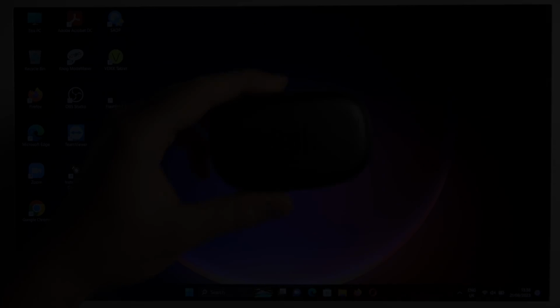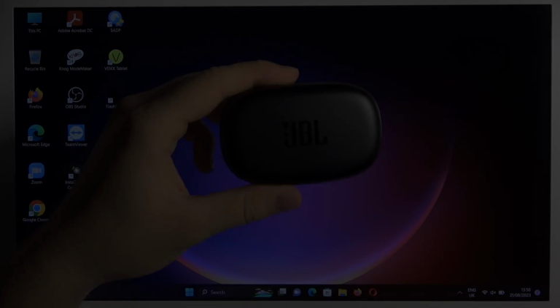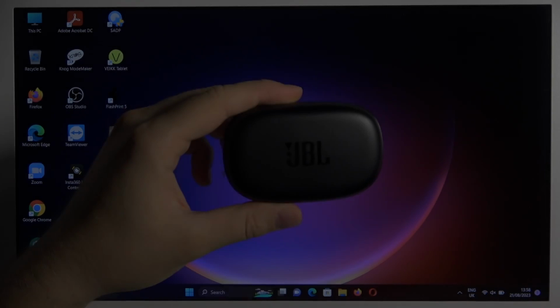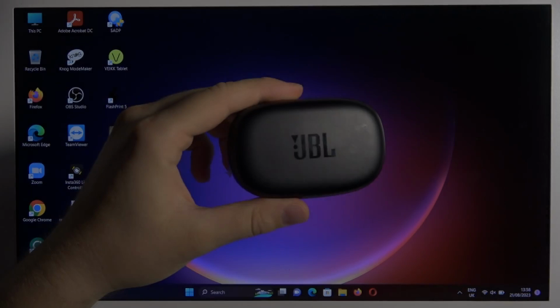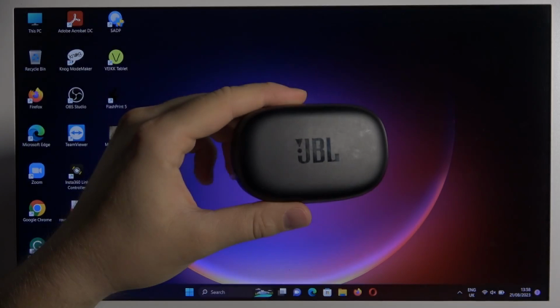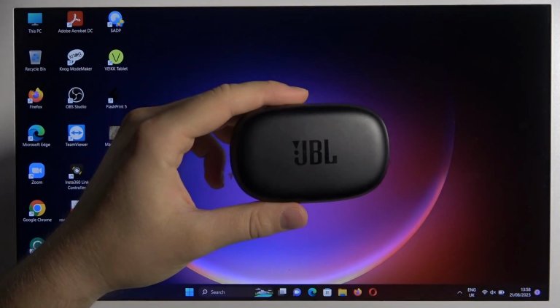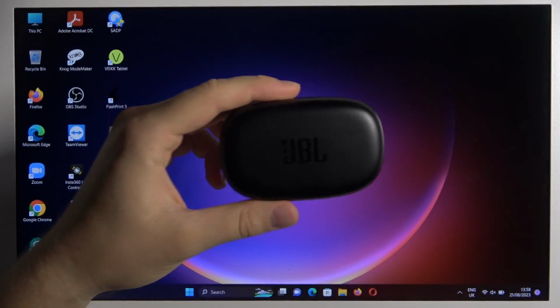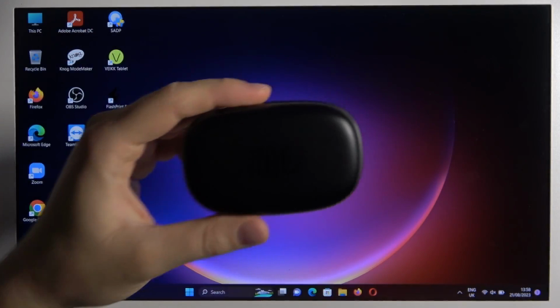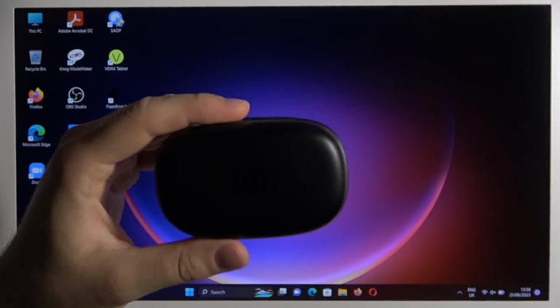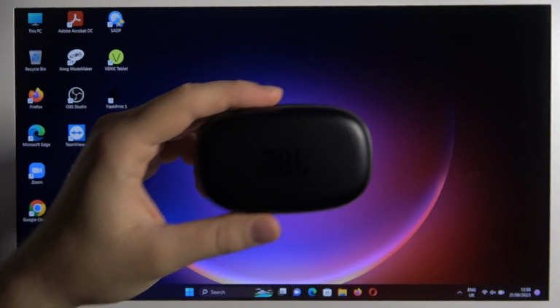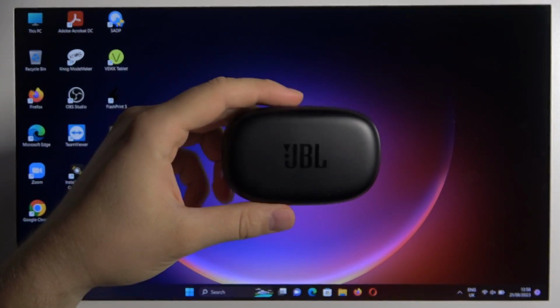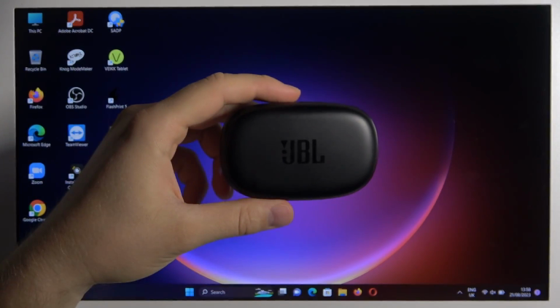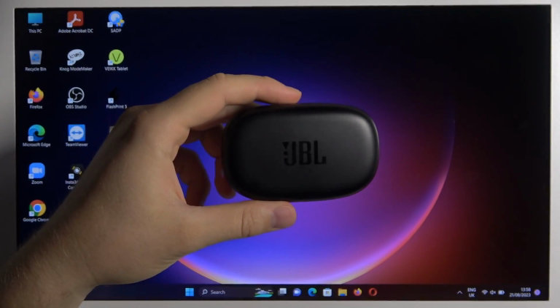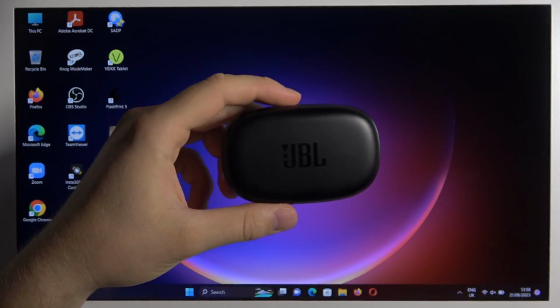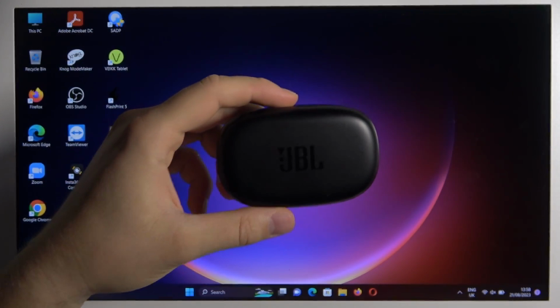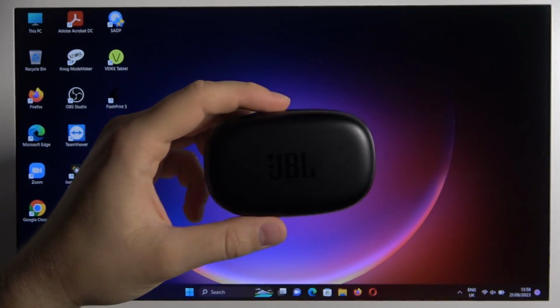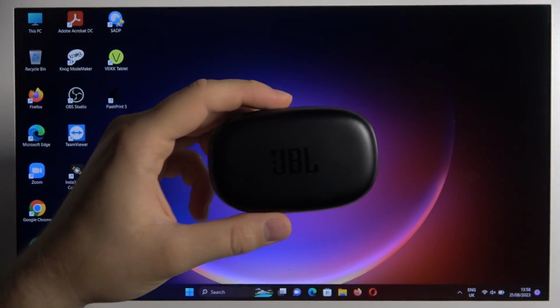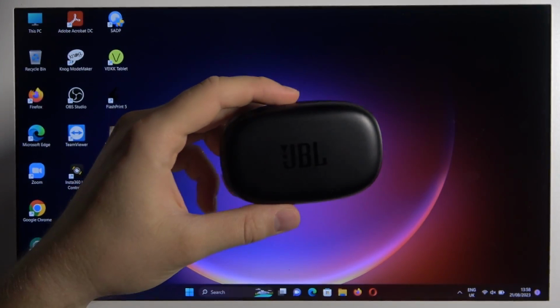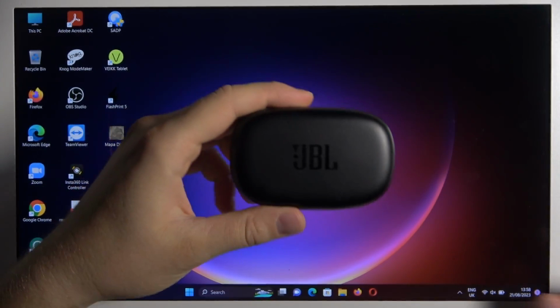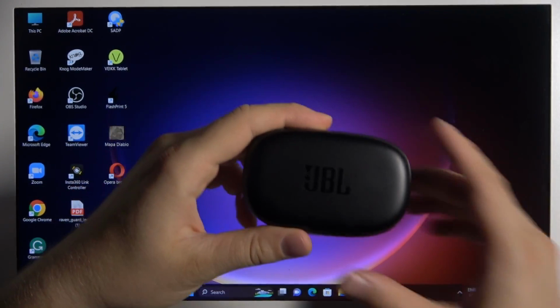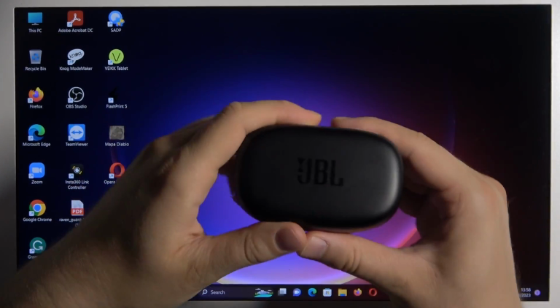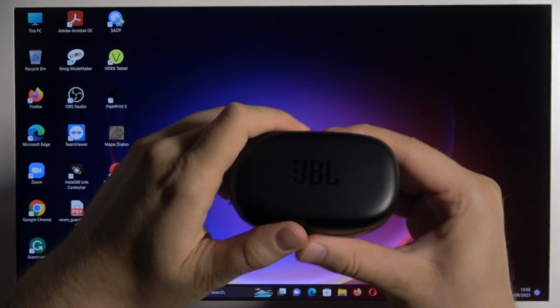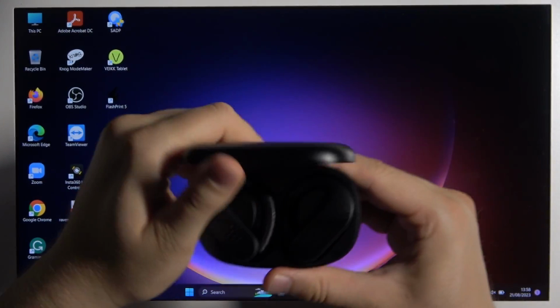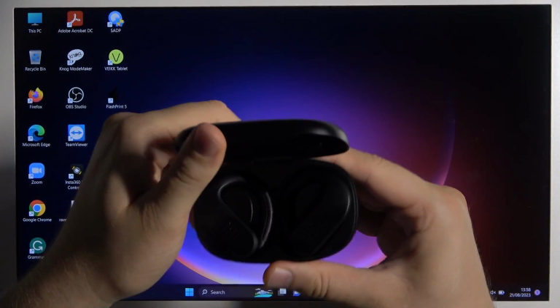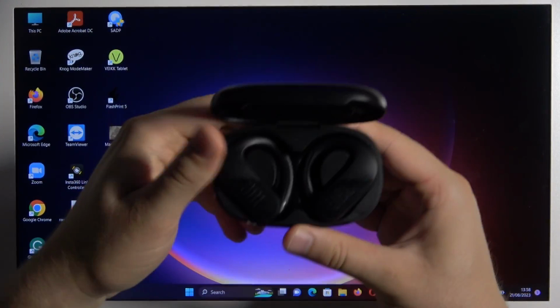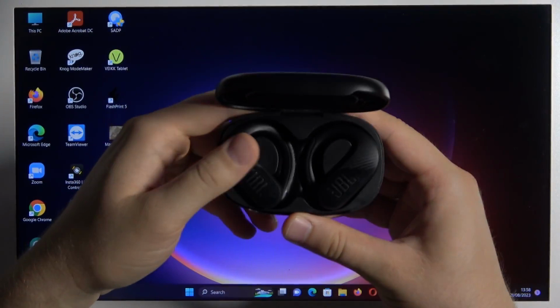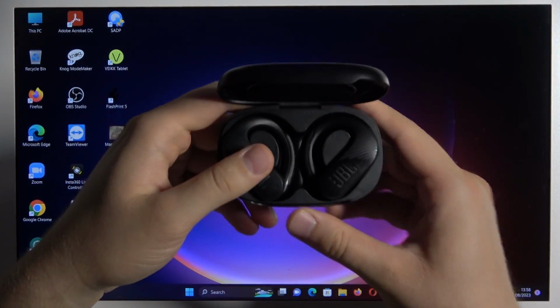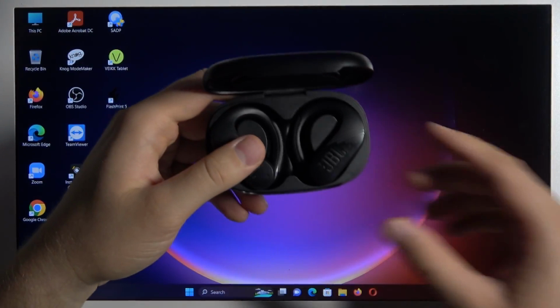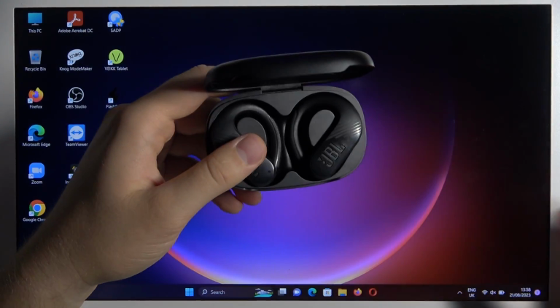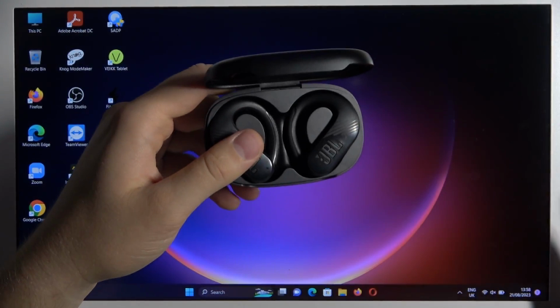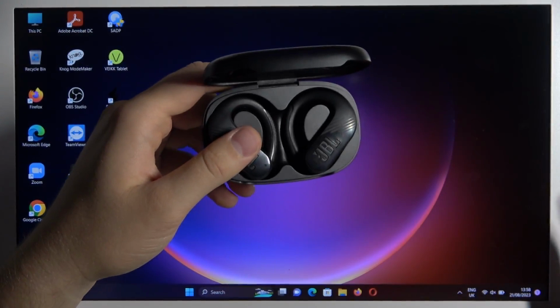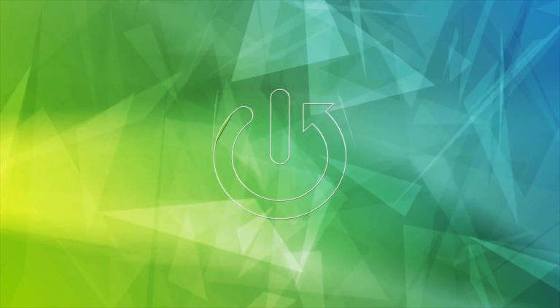Hello, in this video I'm going to show you how you can pair your JBL earphones with your PC.